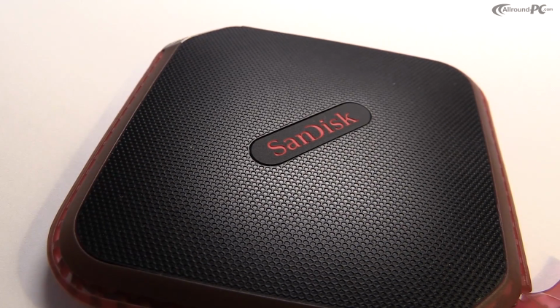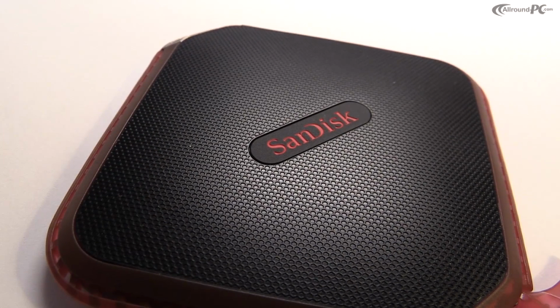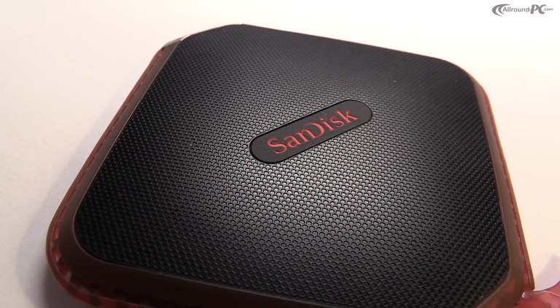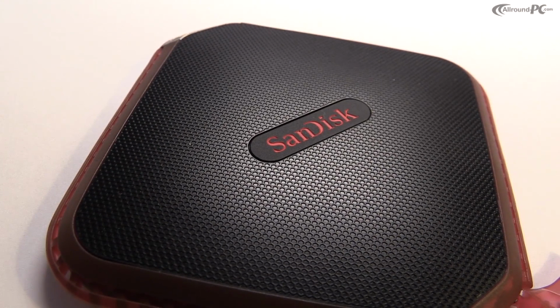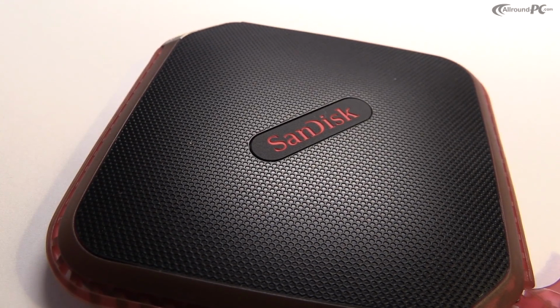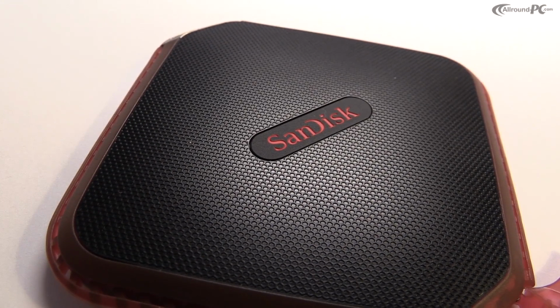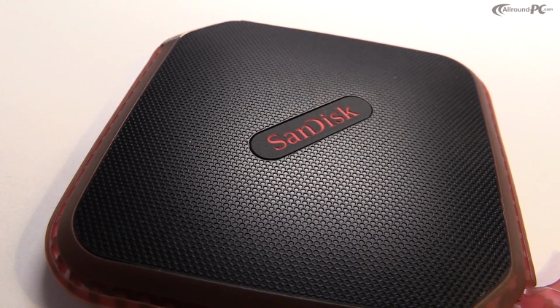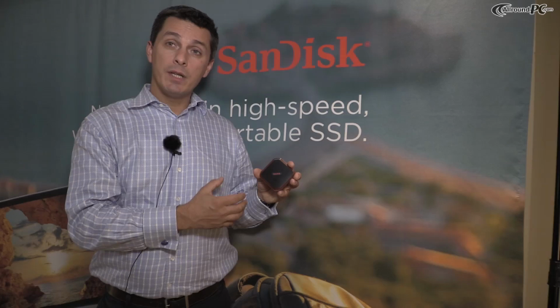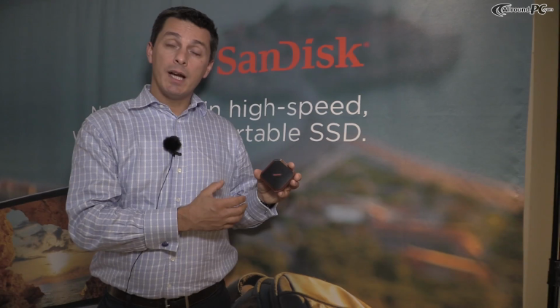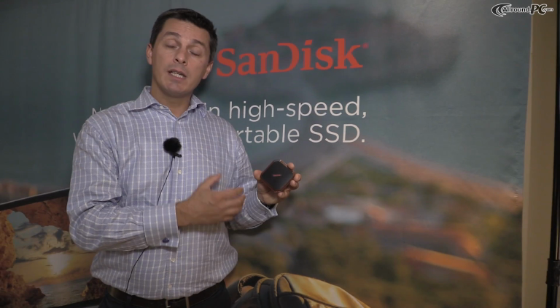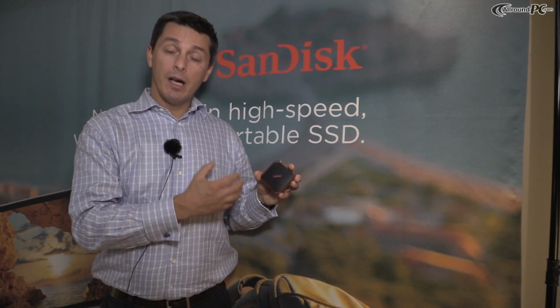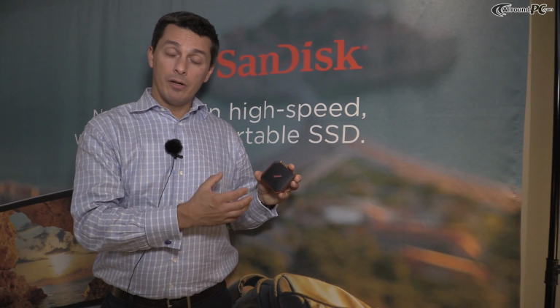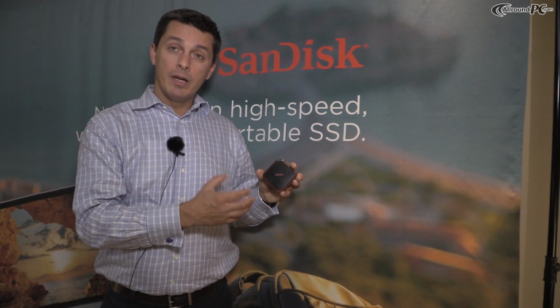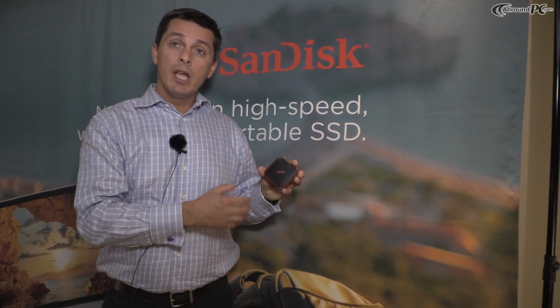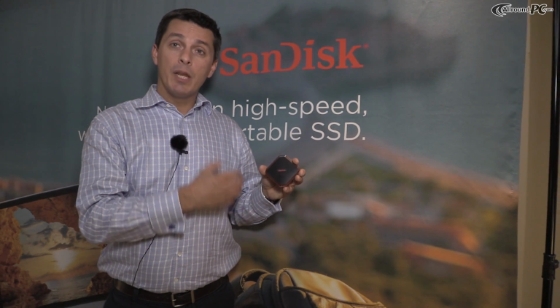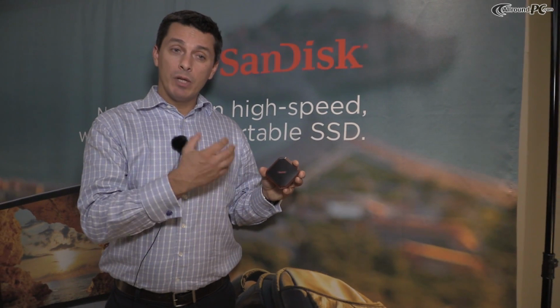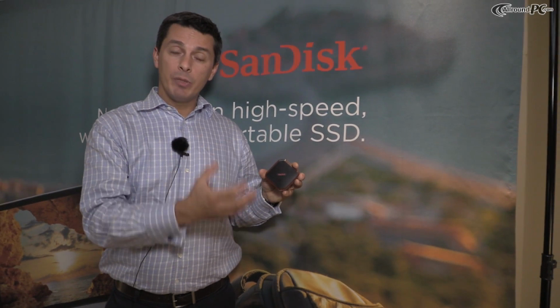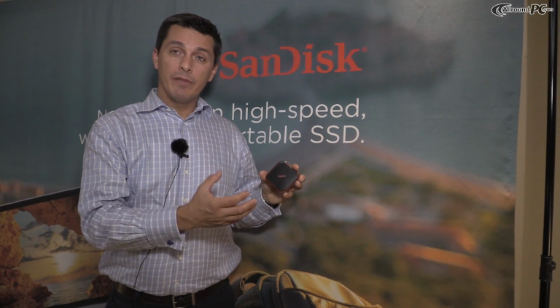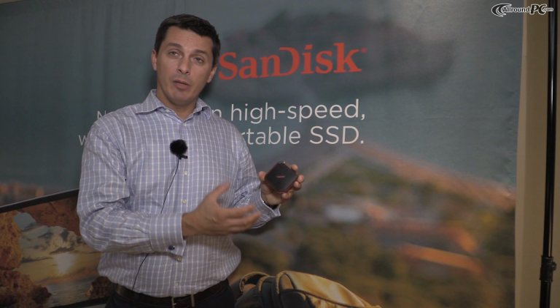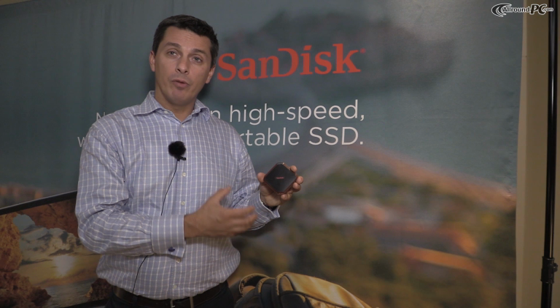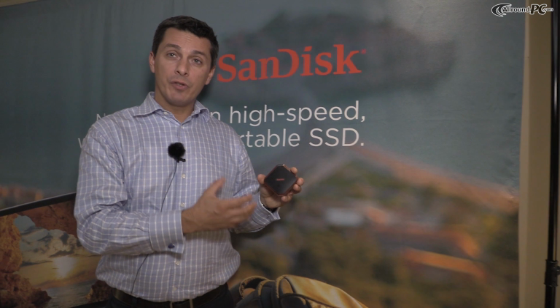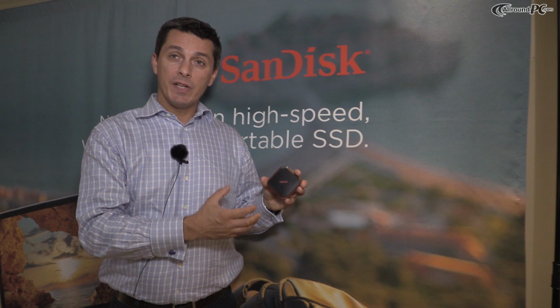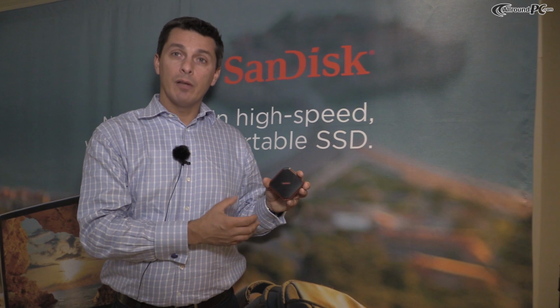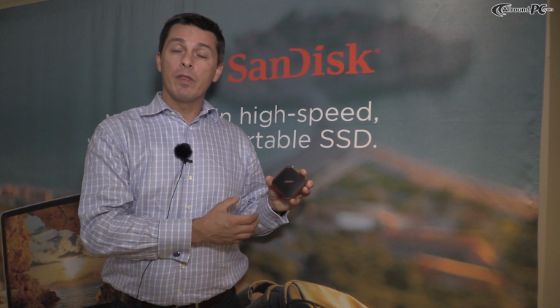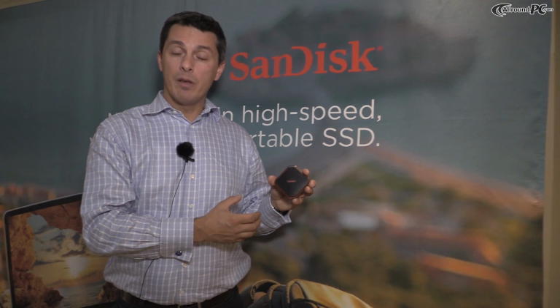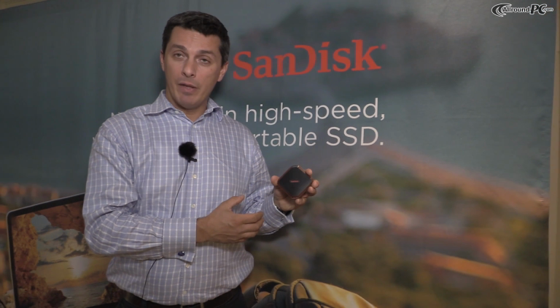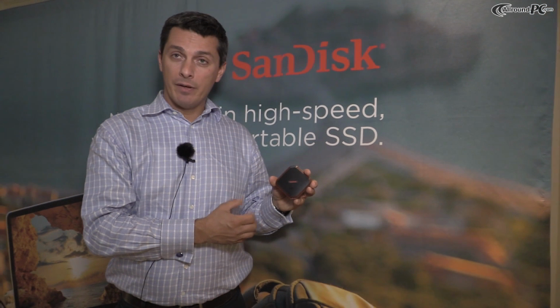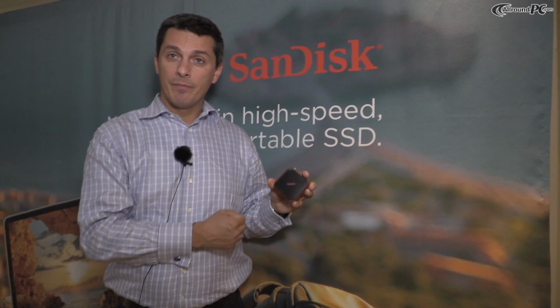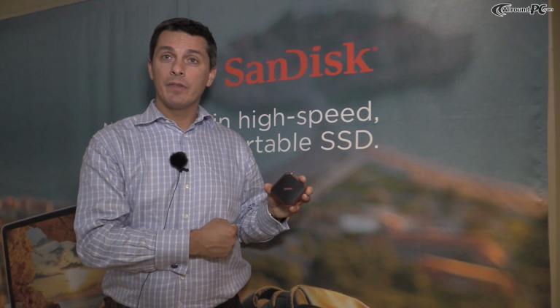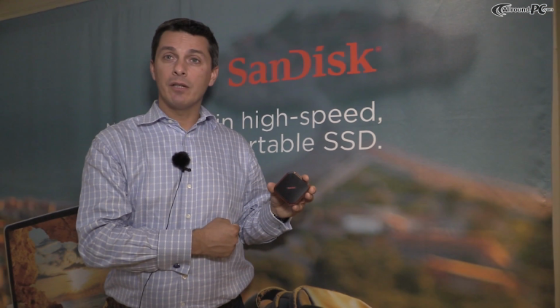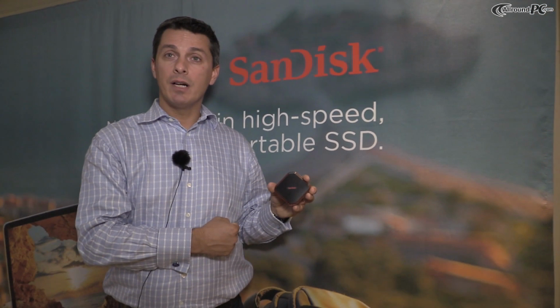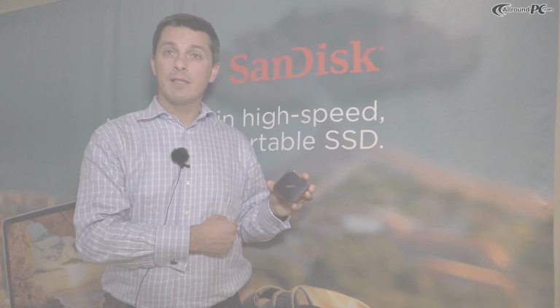The price is $249 and will be available for sale within a month. Thank you, guys.